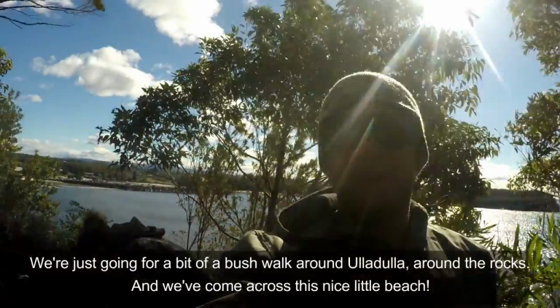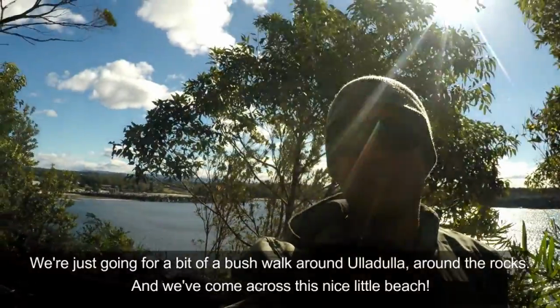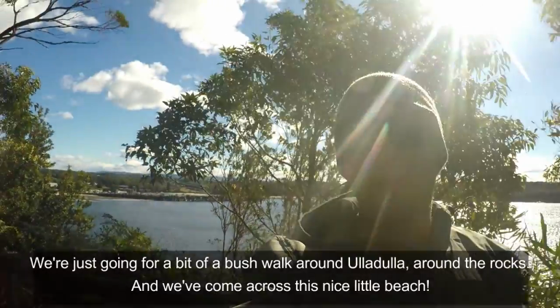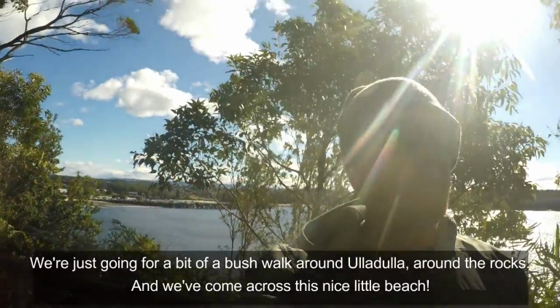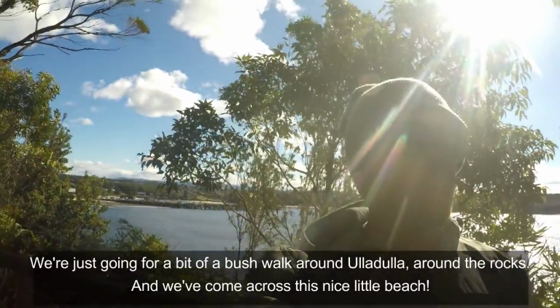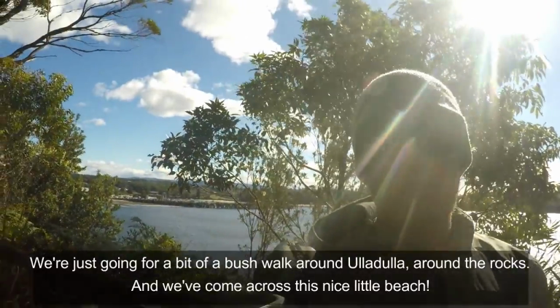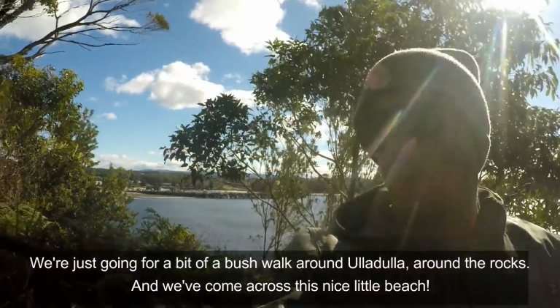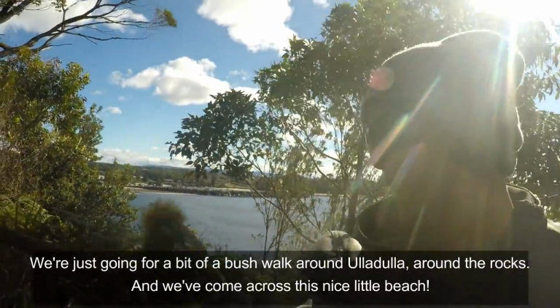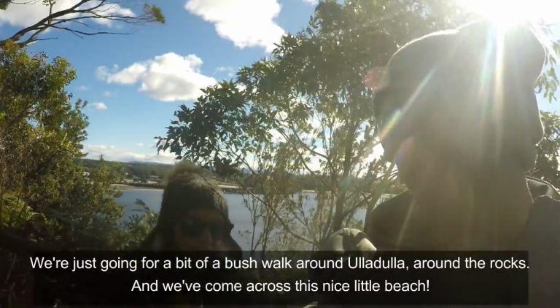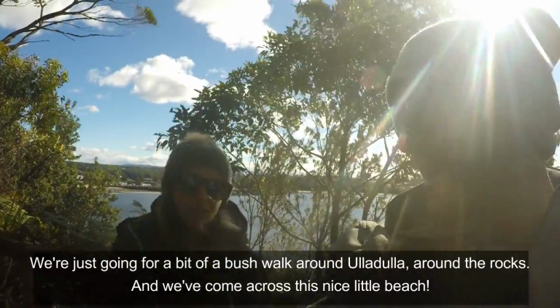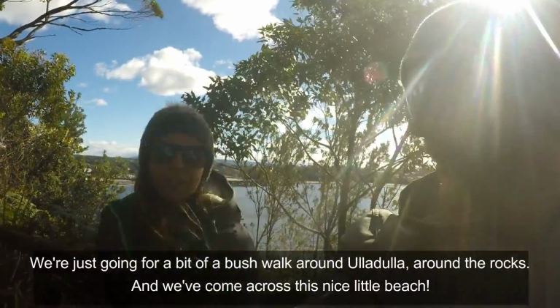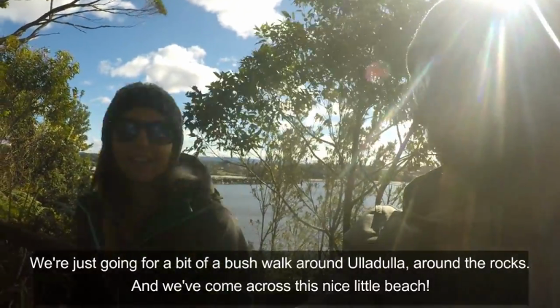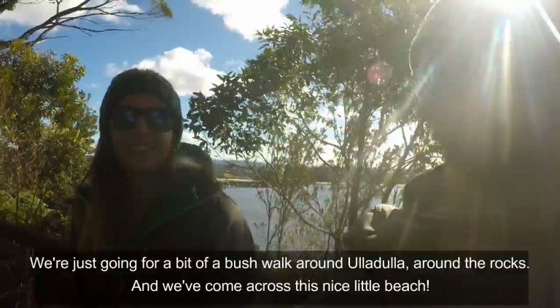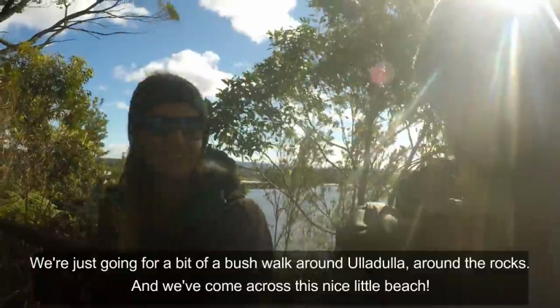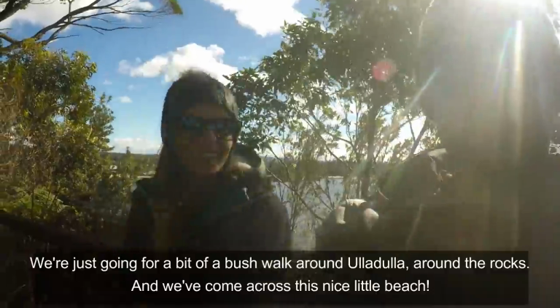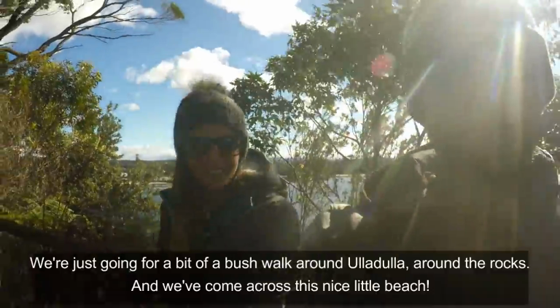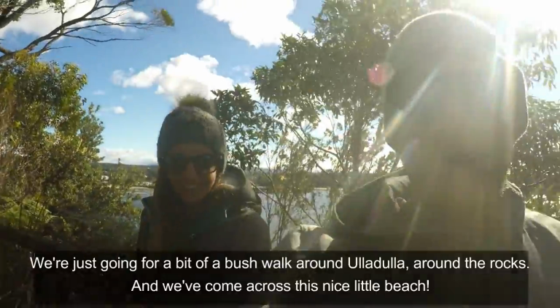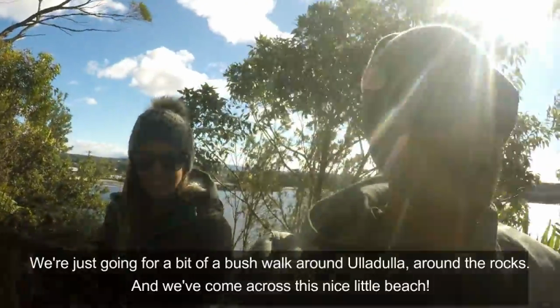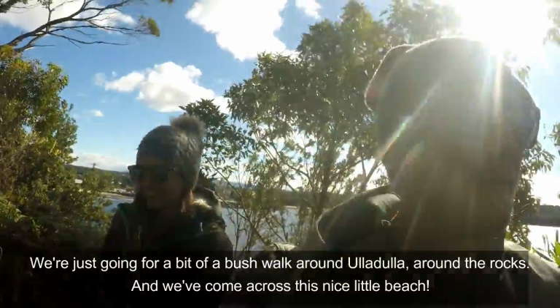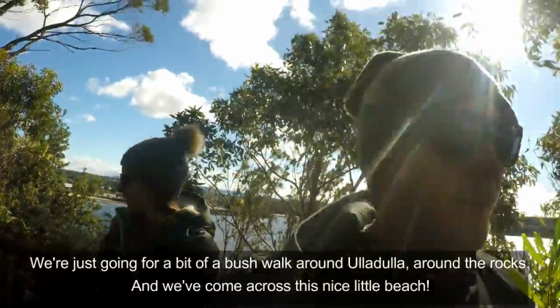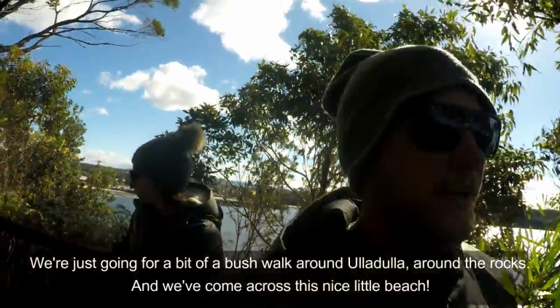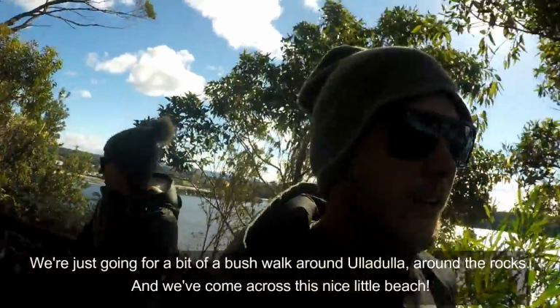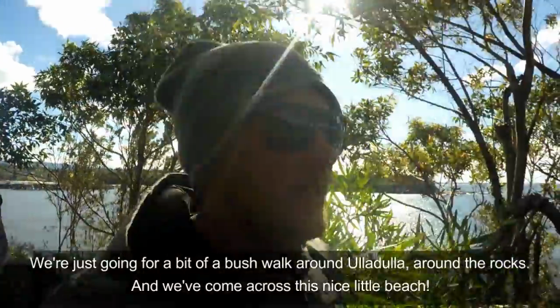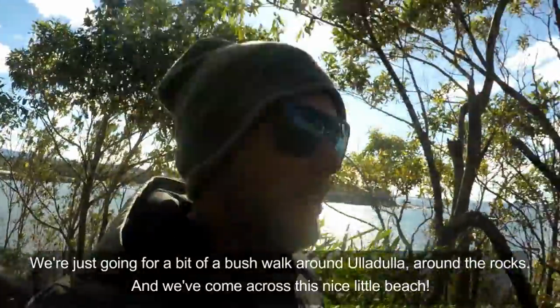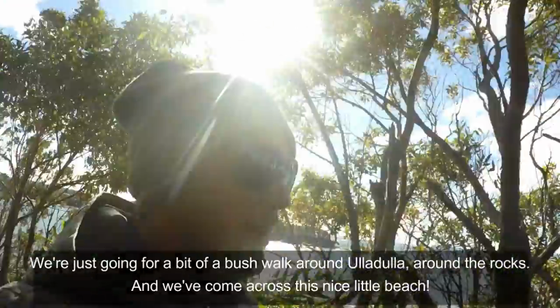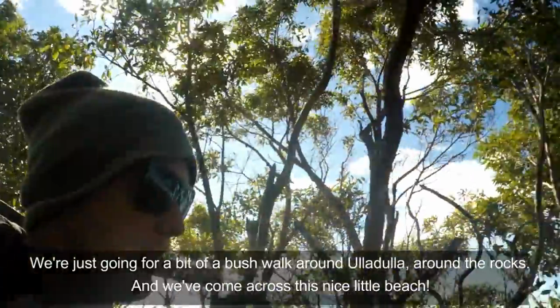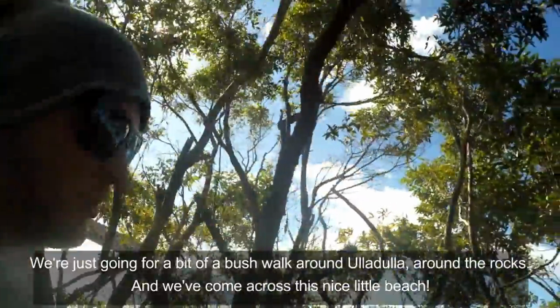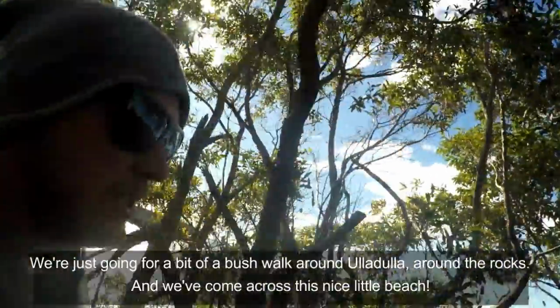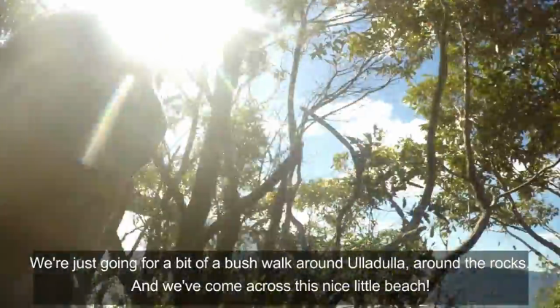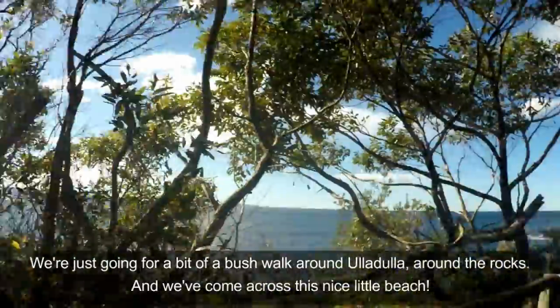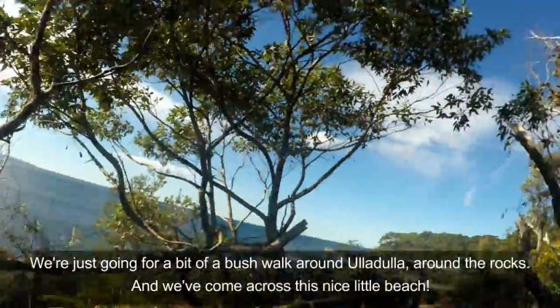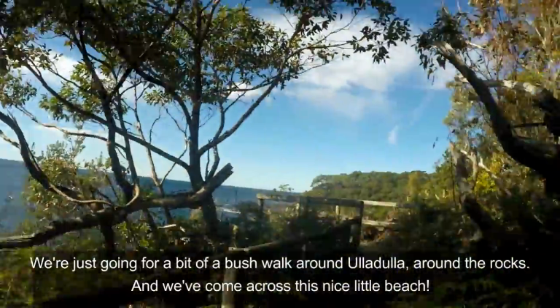We're just going for a little bit of a bush walk around Ulladulla, around the rocks, and we've just gone across this last little beach.